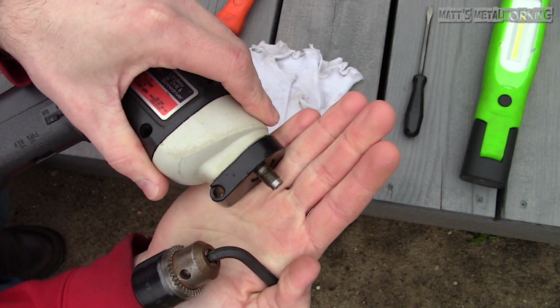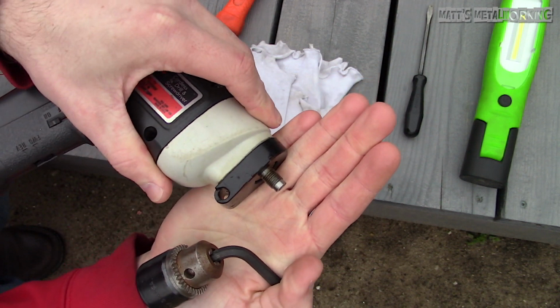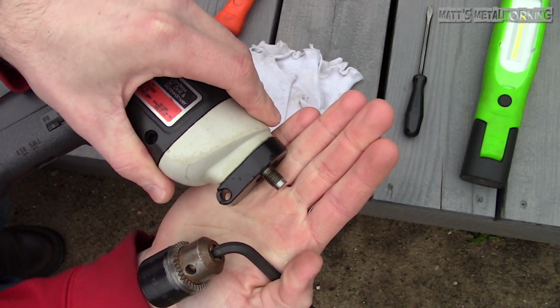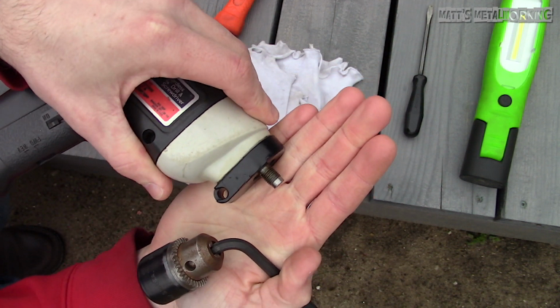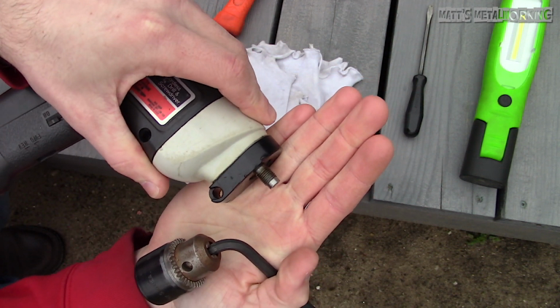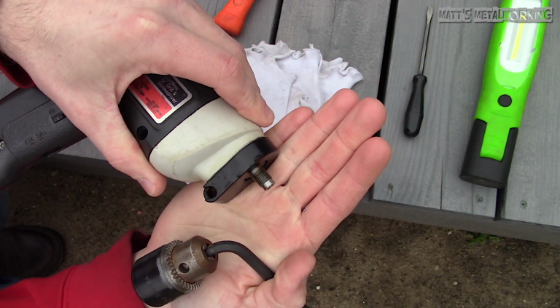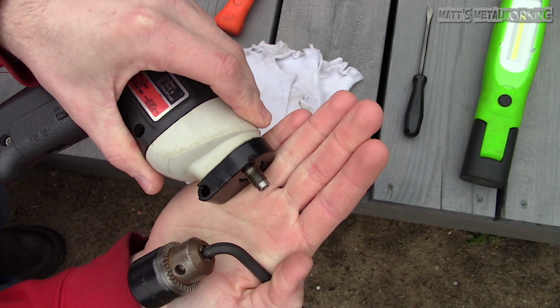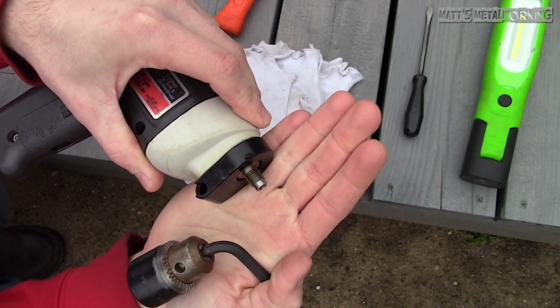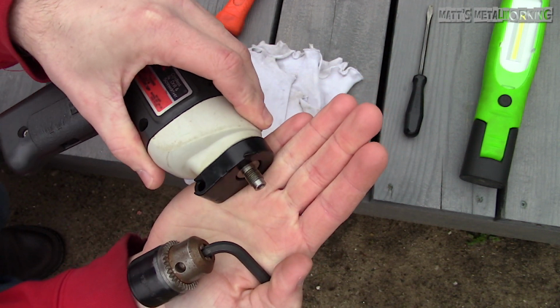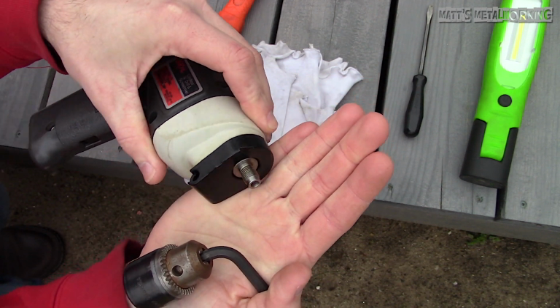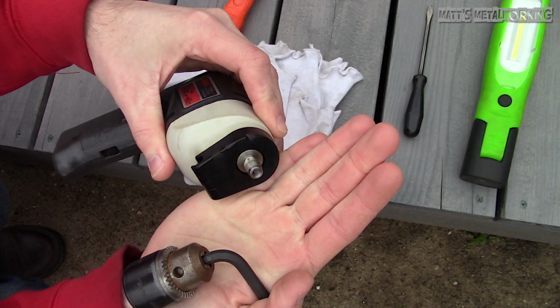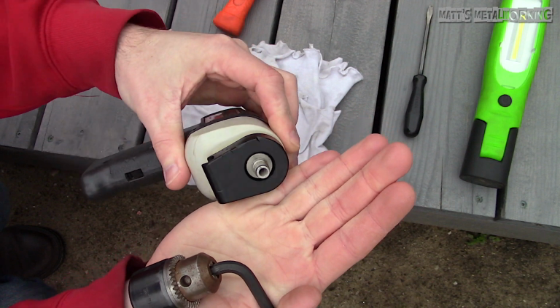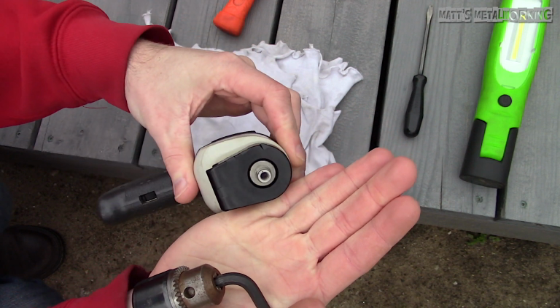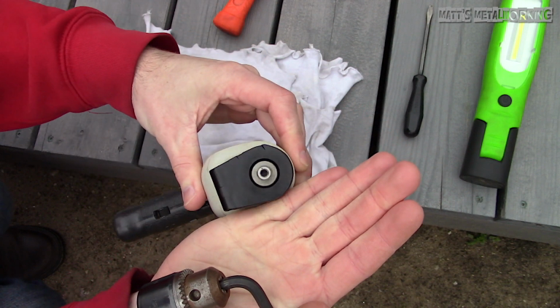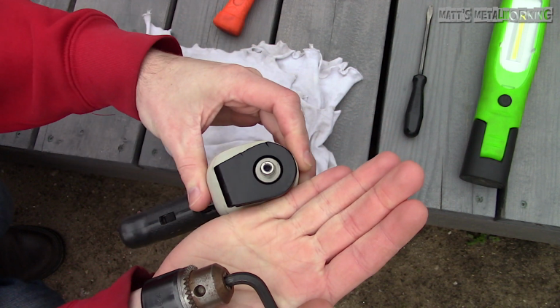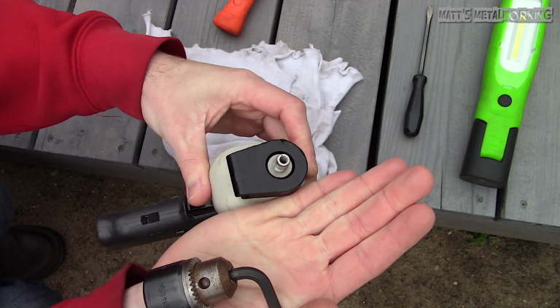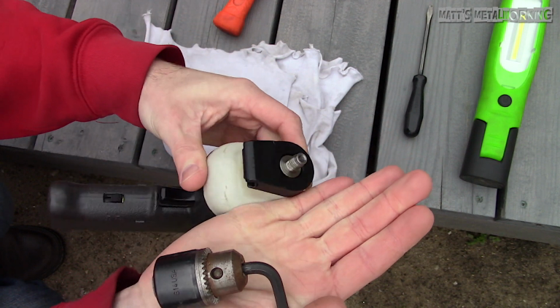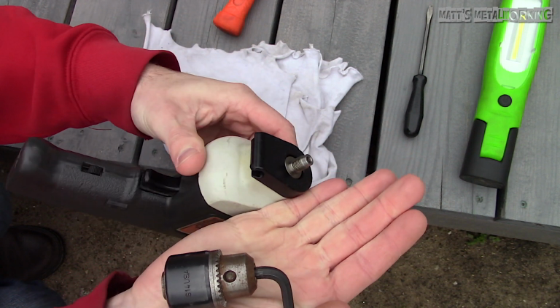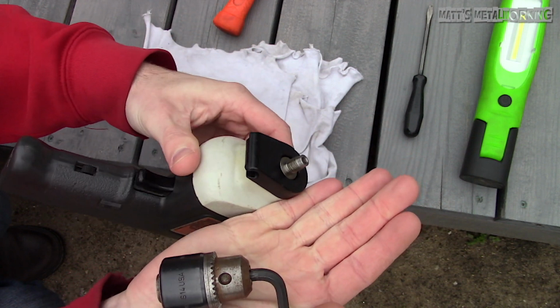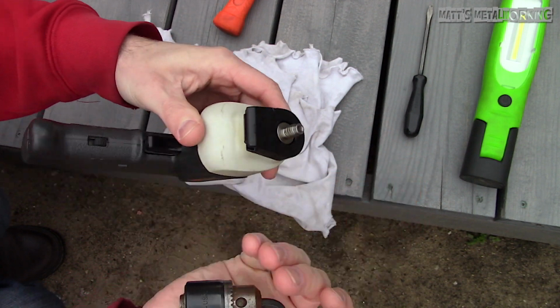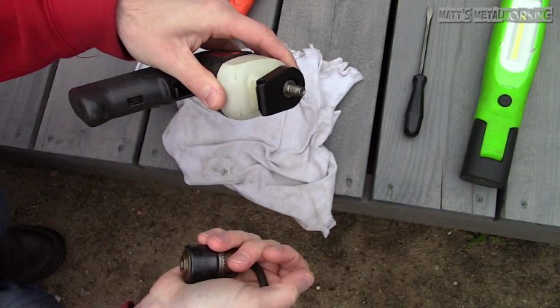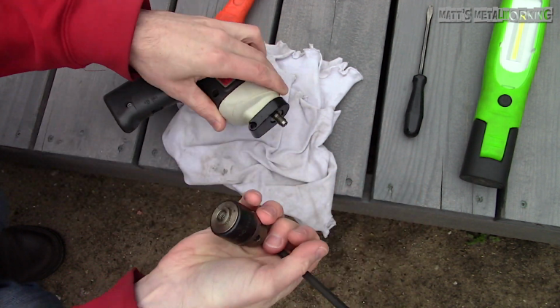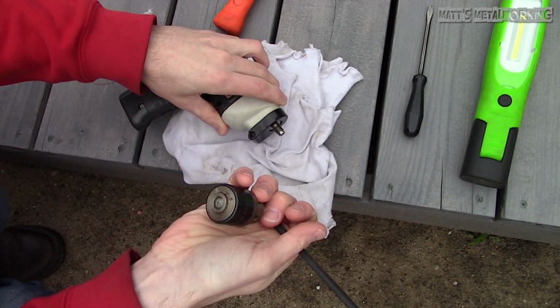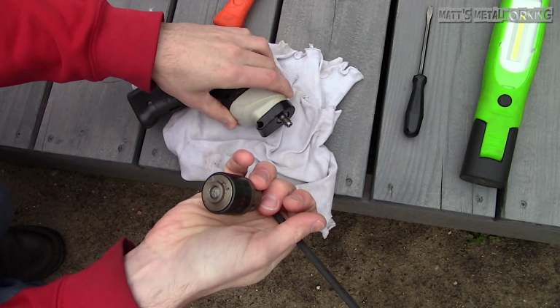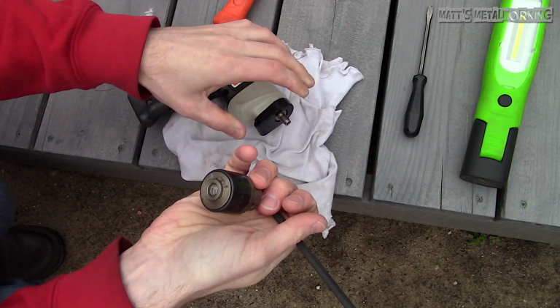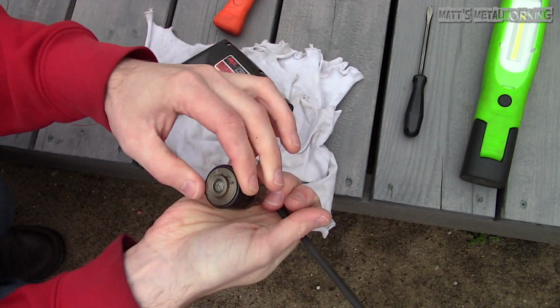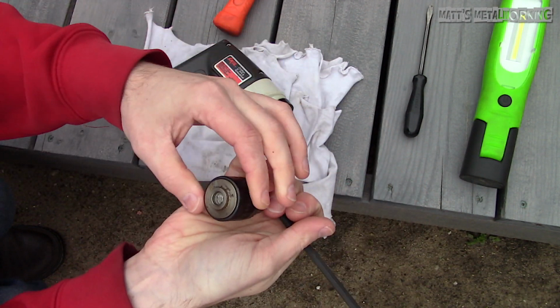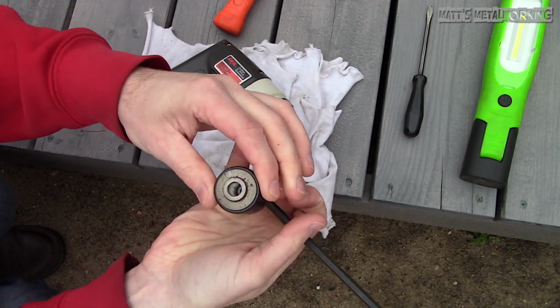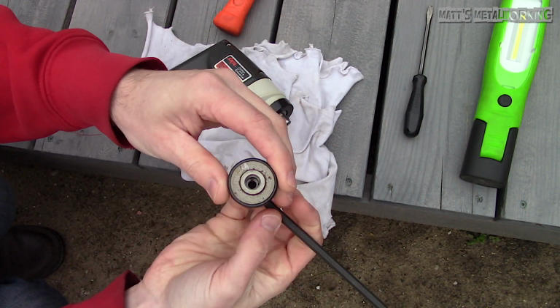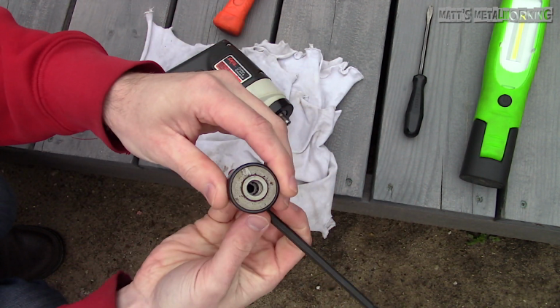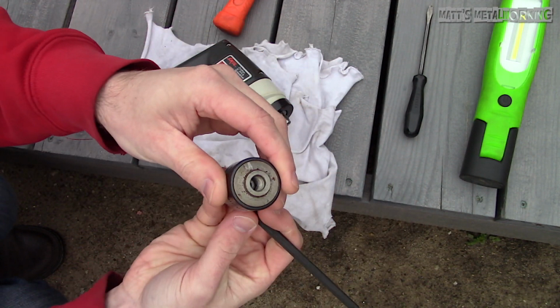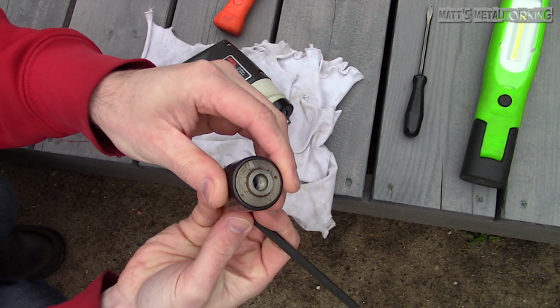Once loose you can then remove the chuck. If you are just replacing a chuck, the same method does apply and the installation would be in reverse of removal.